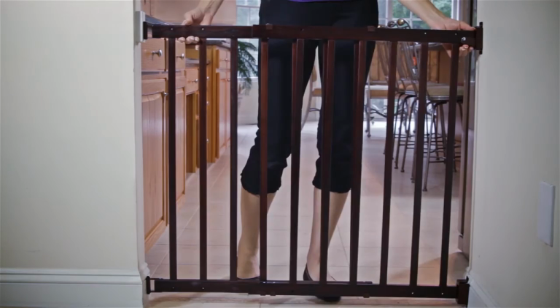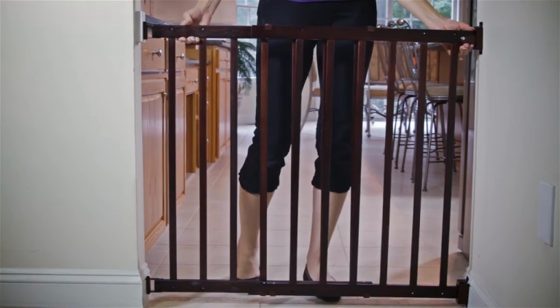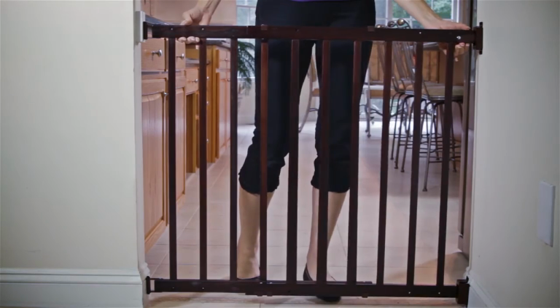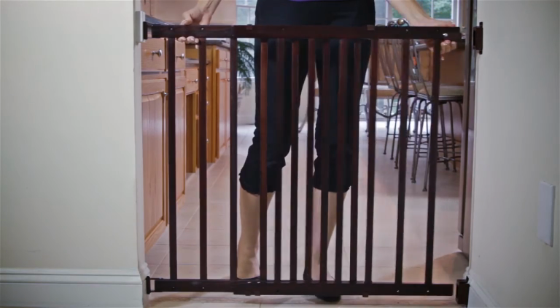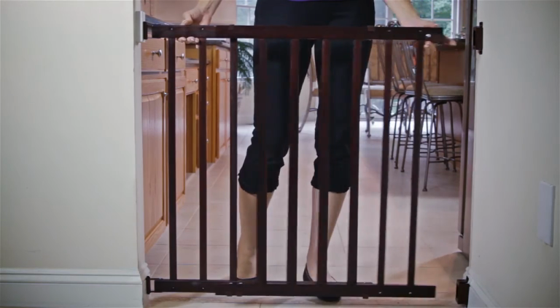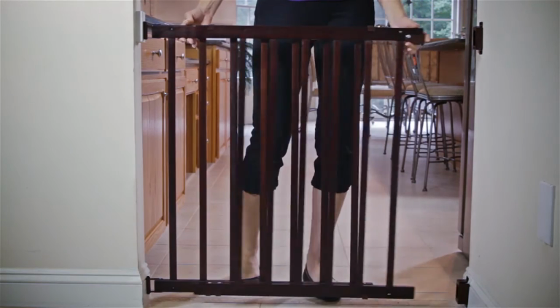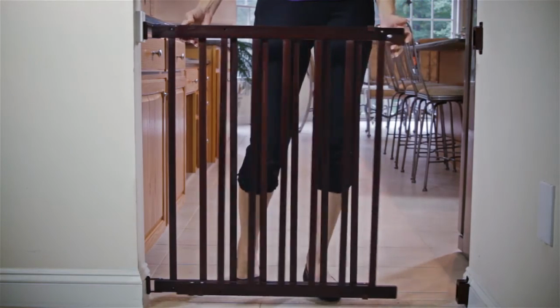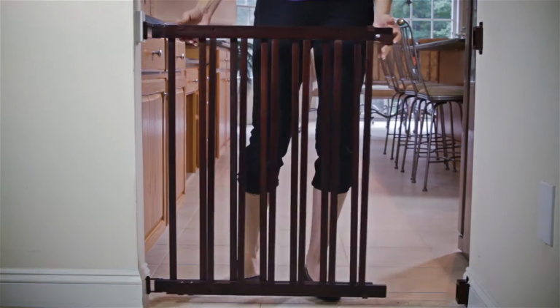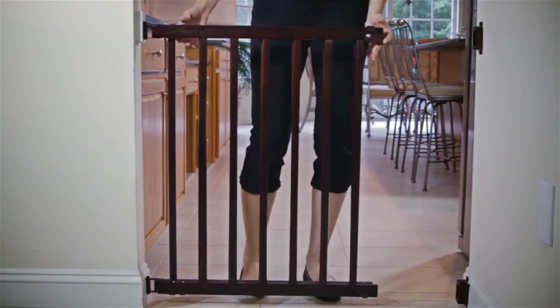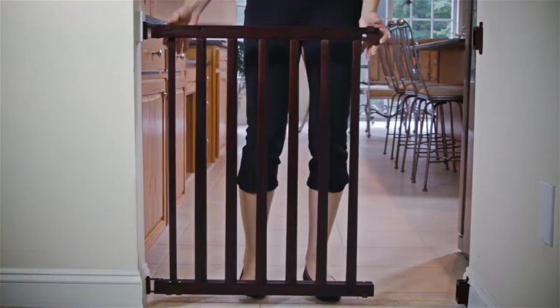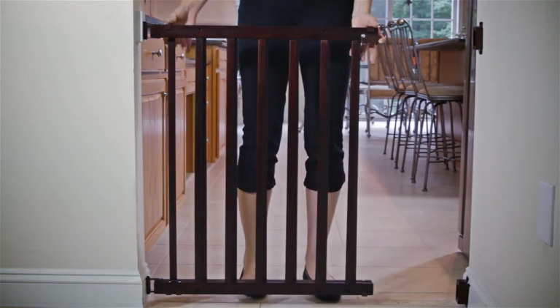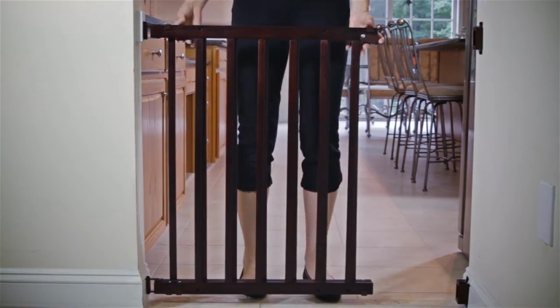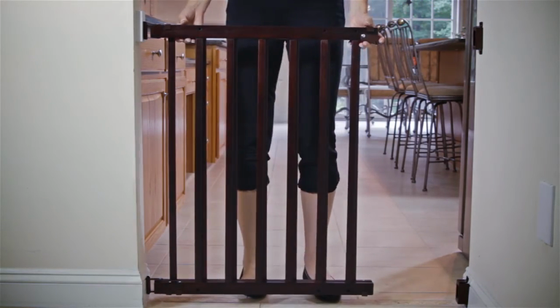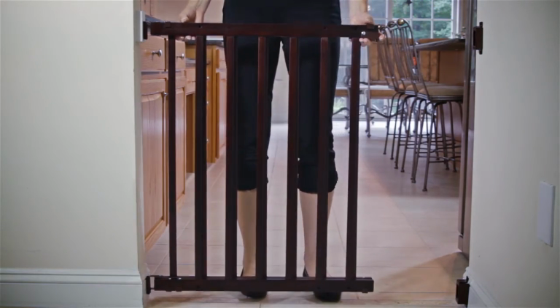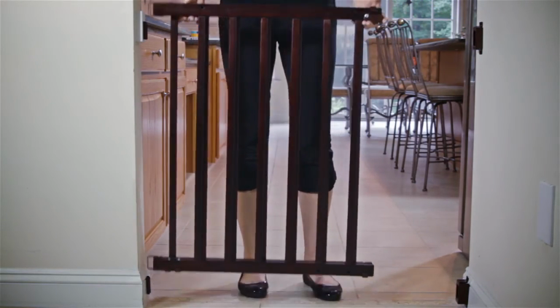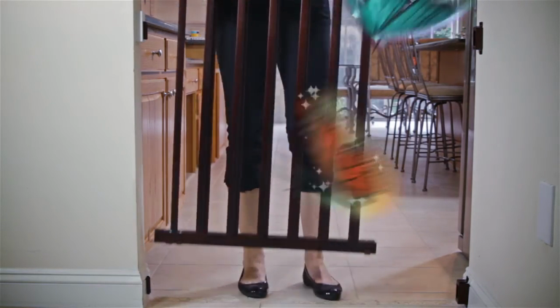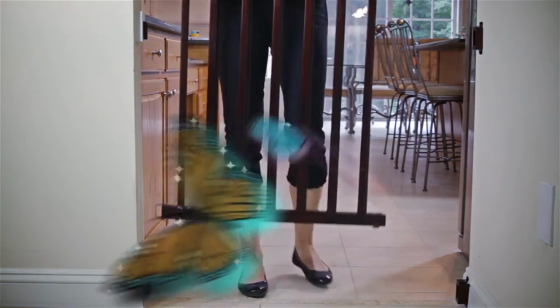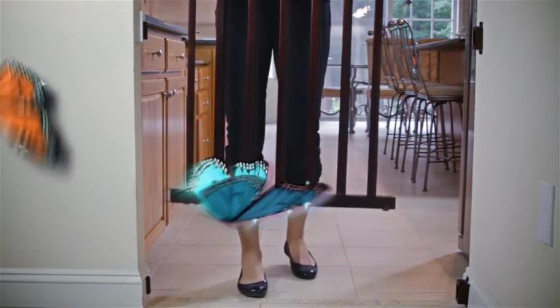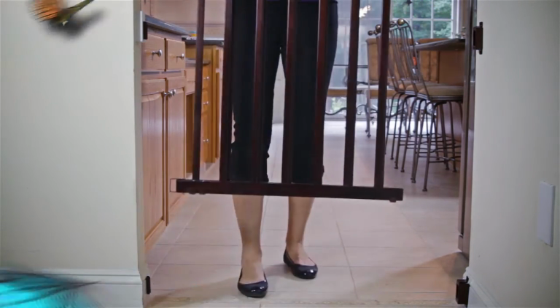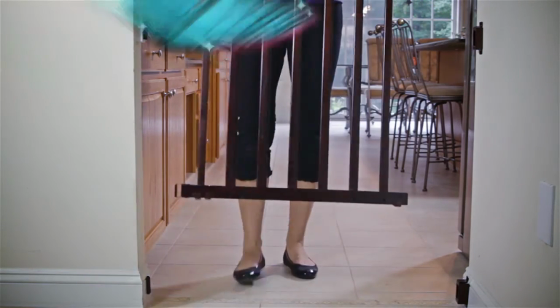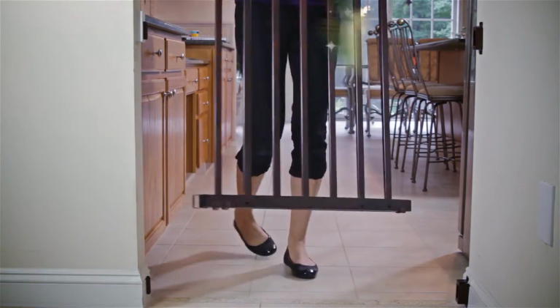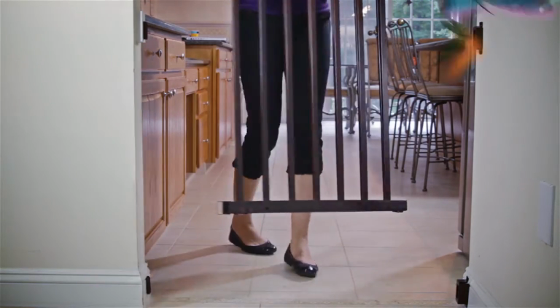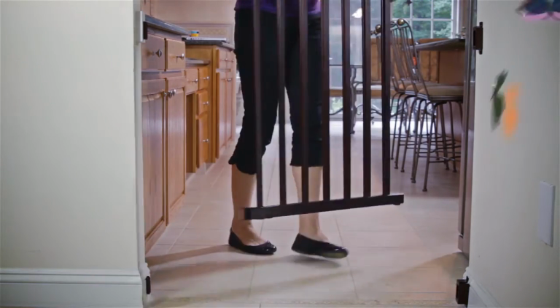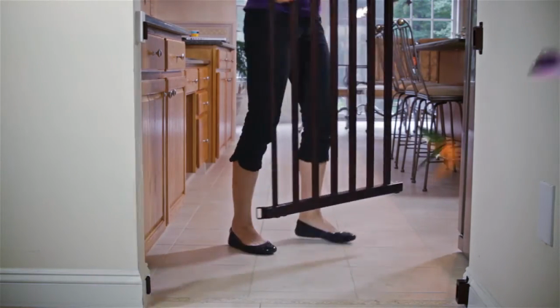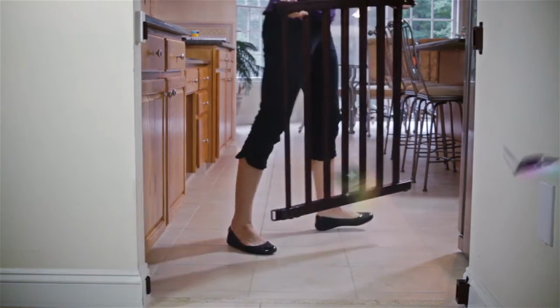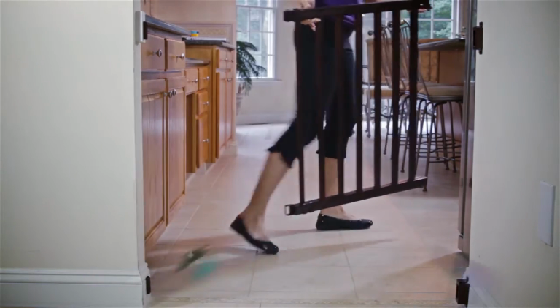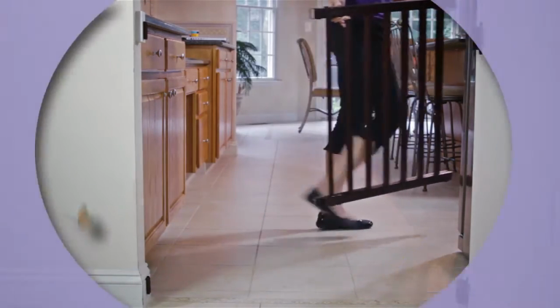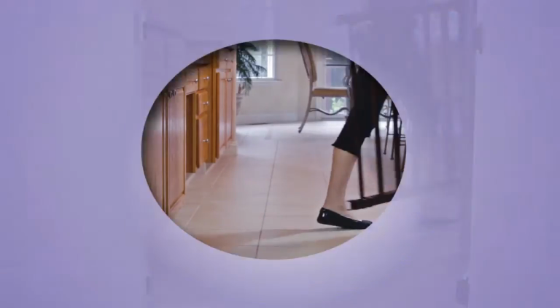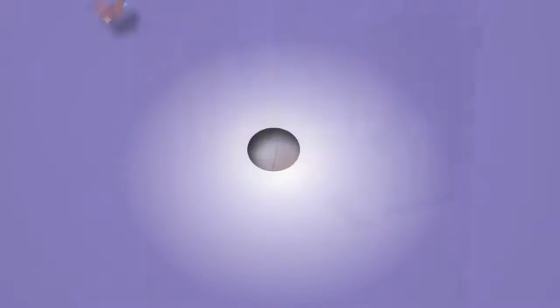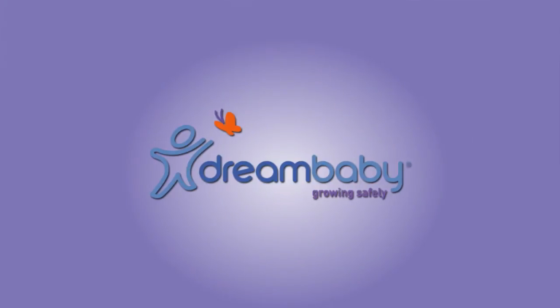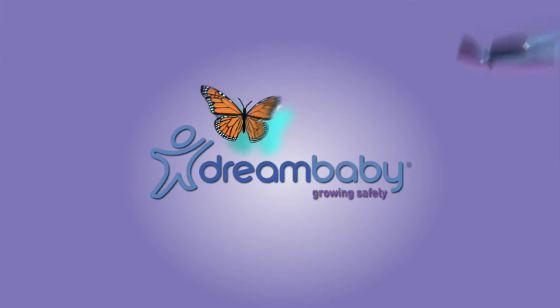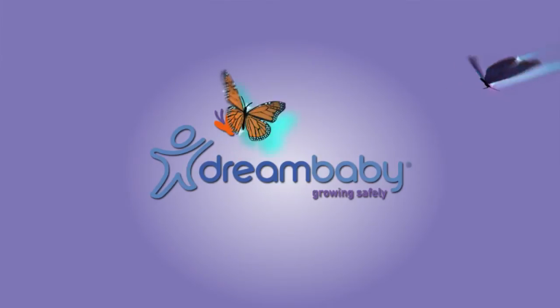It's that easy to enjoy the benefit of knowing your children are properly protected.